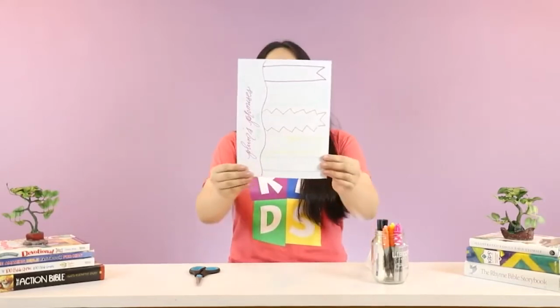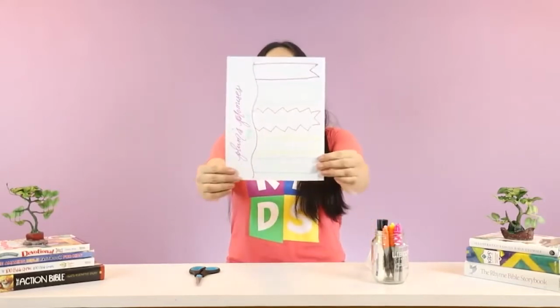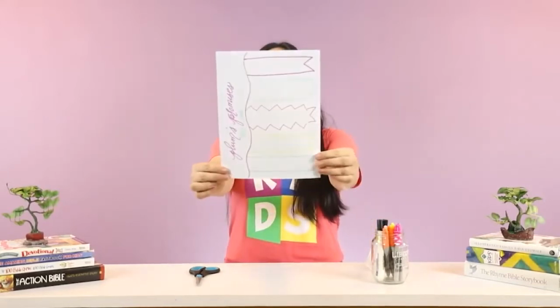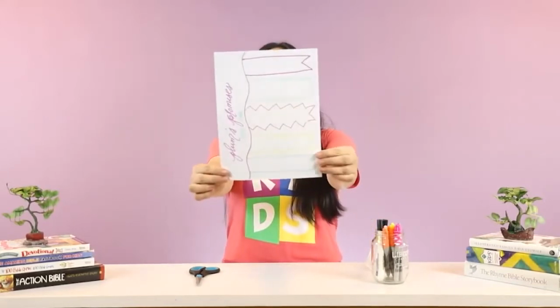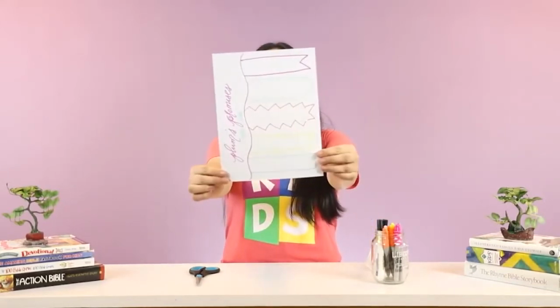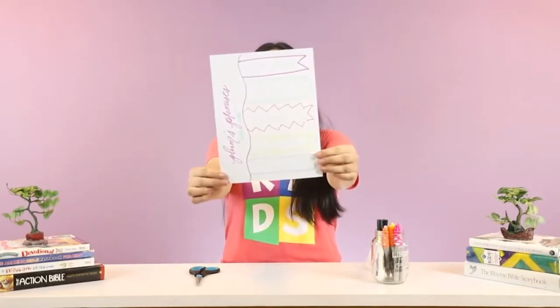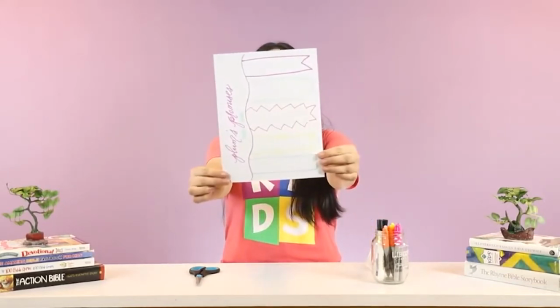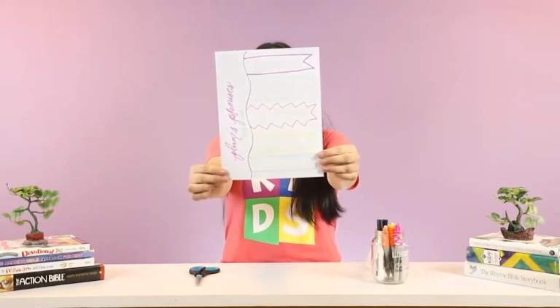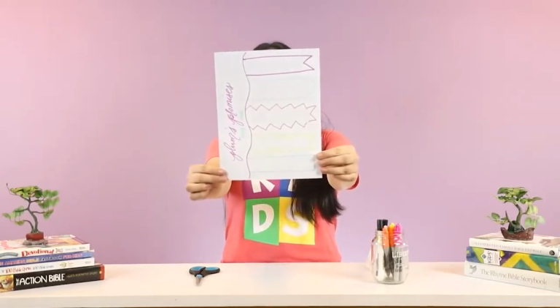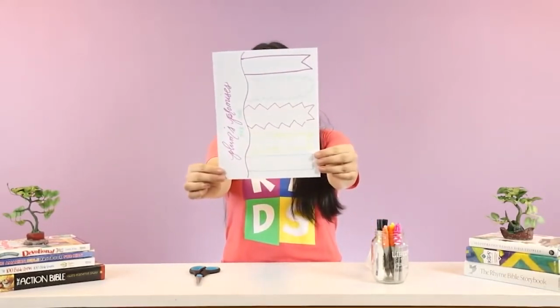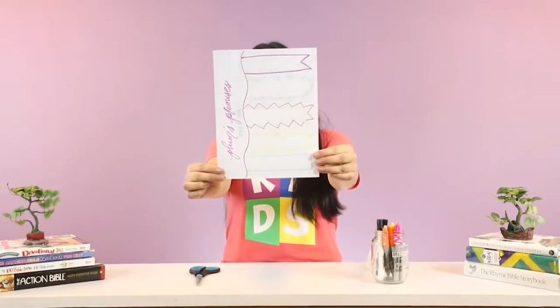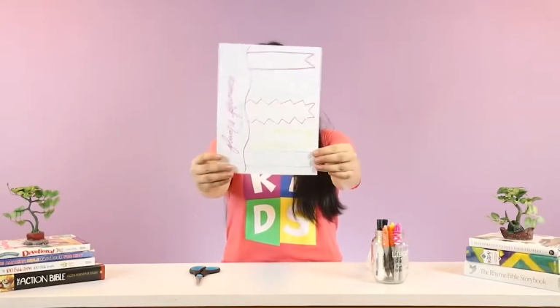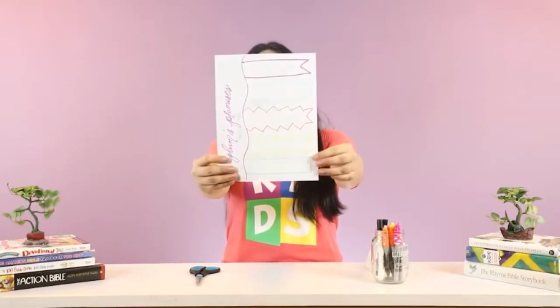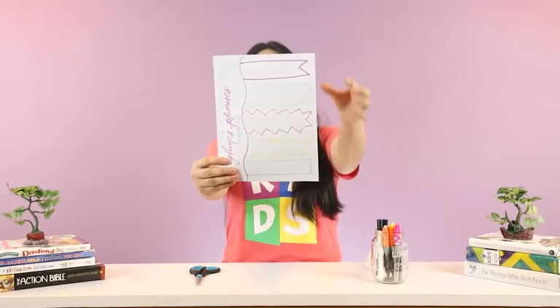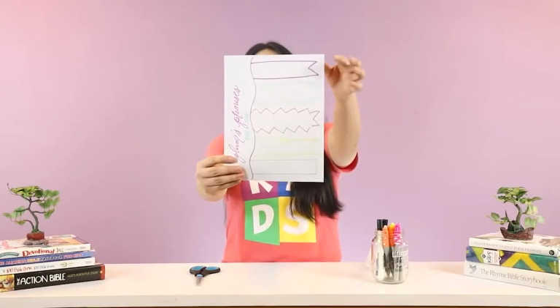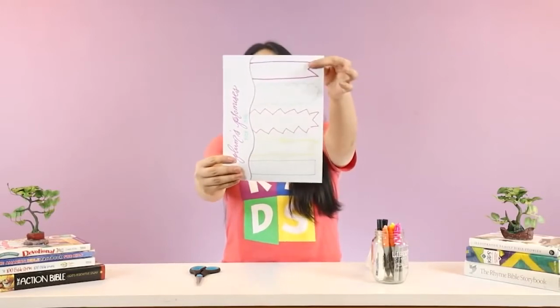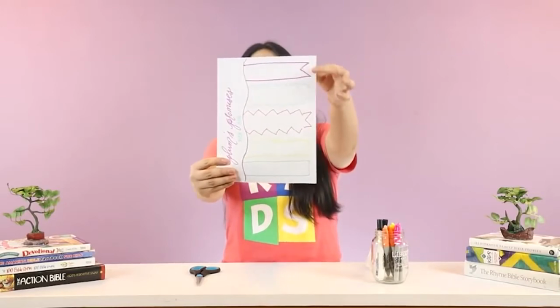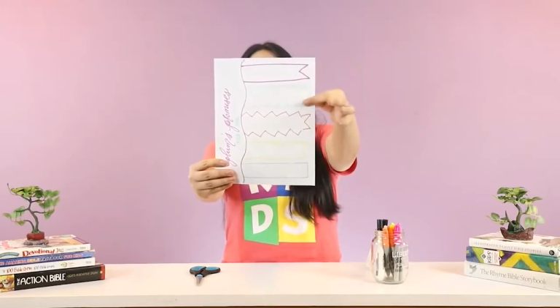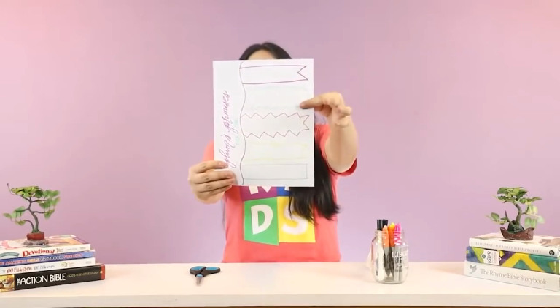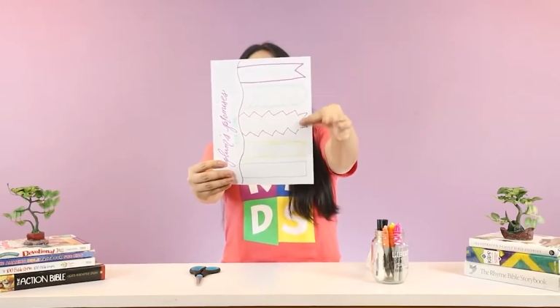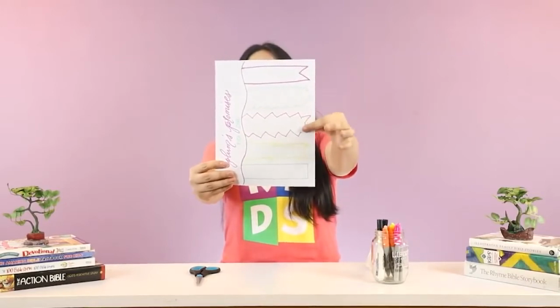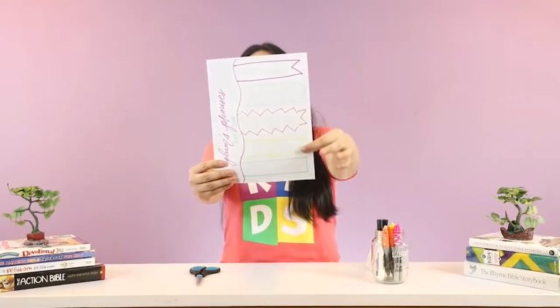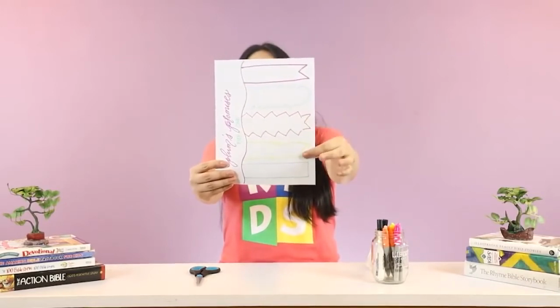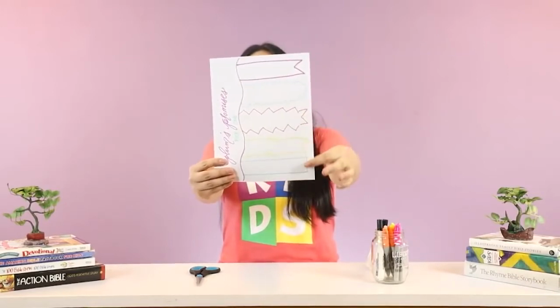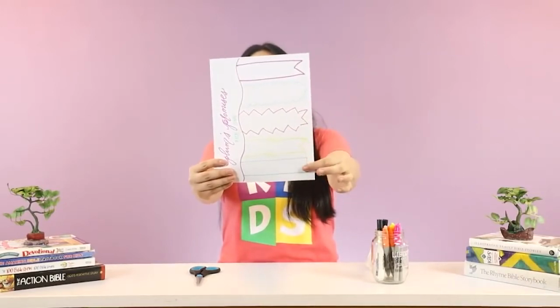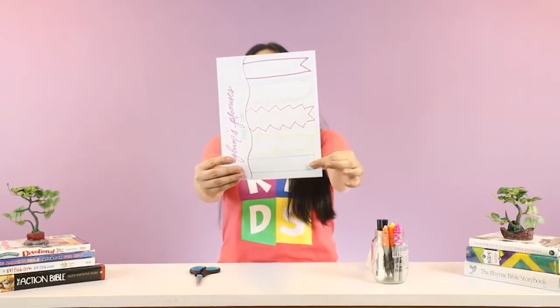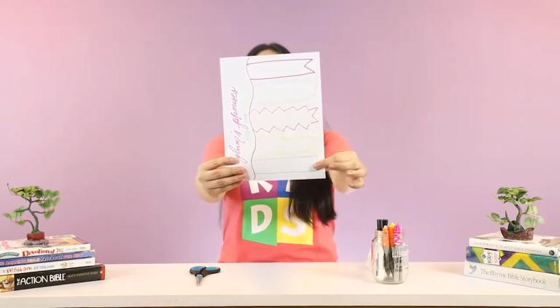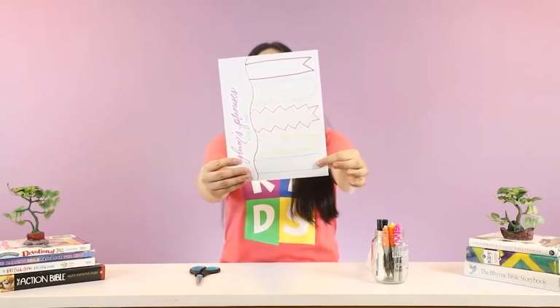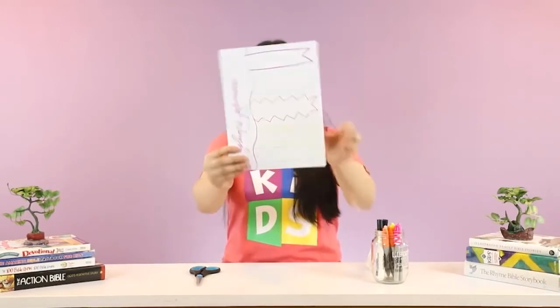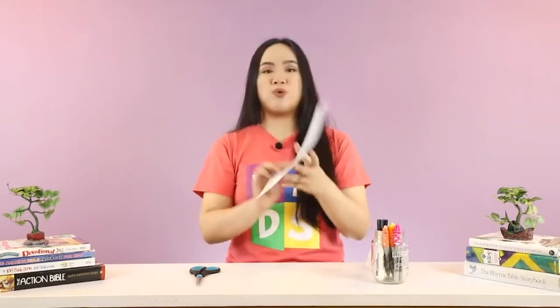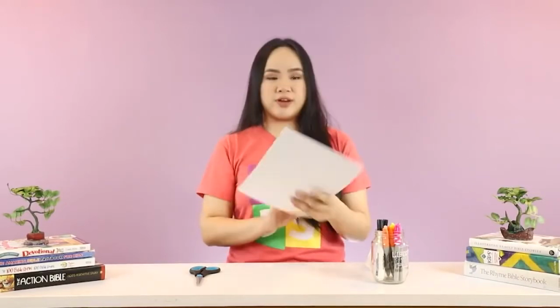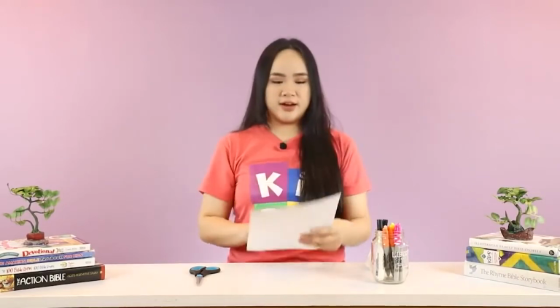And you should have something that looks like this — we have five shapes over here on the right side.